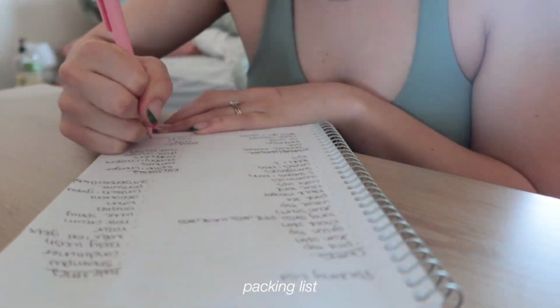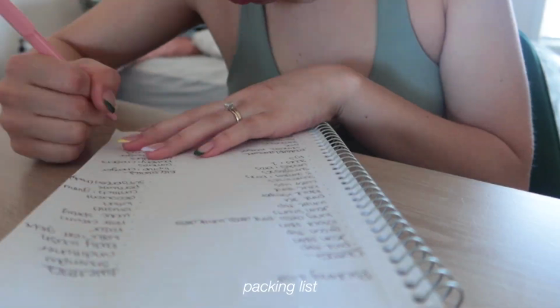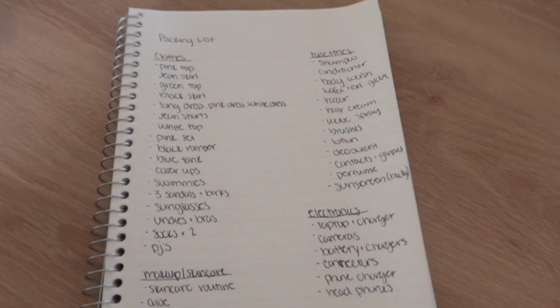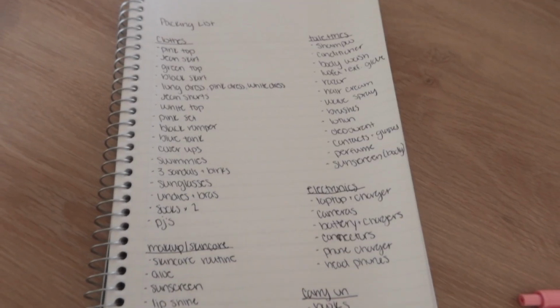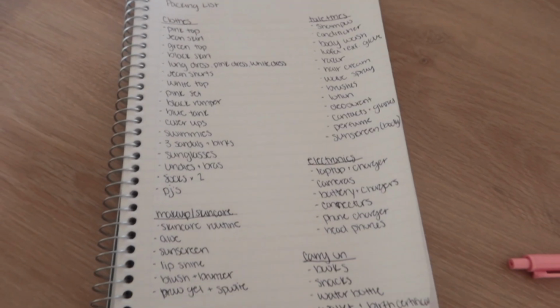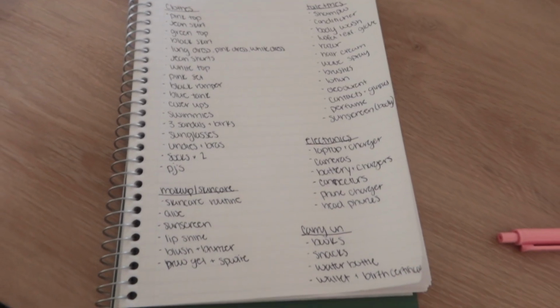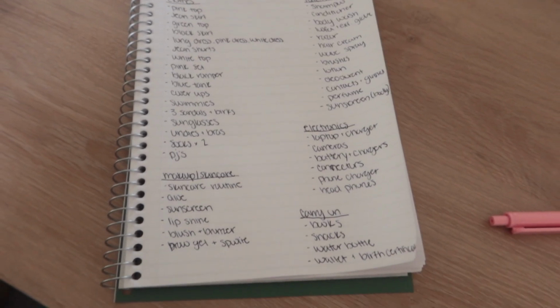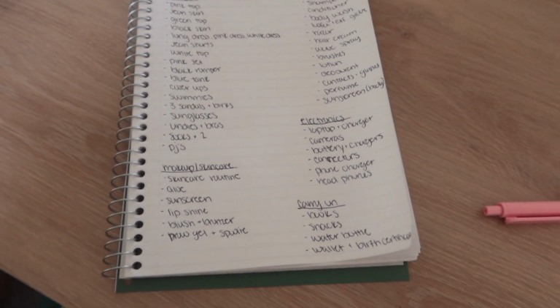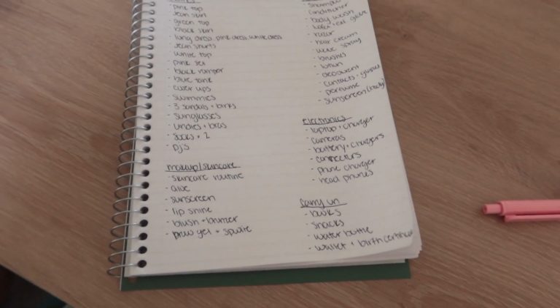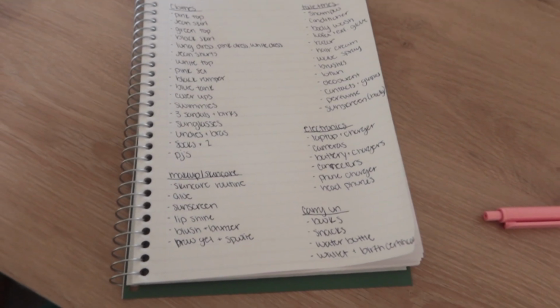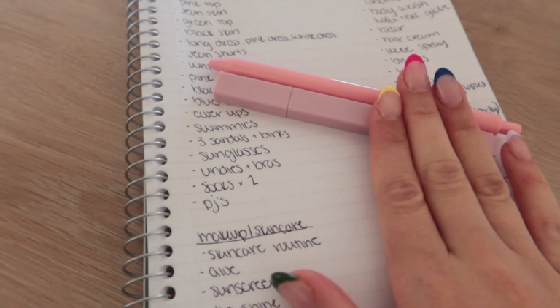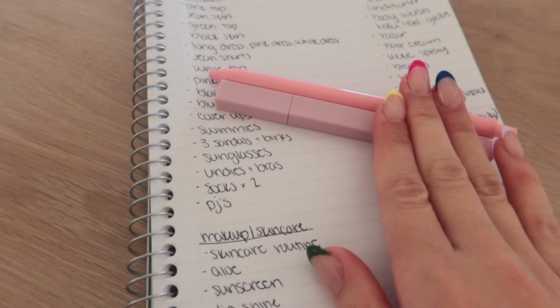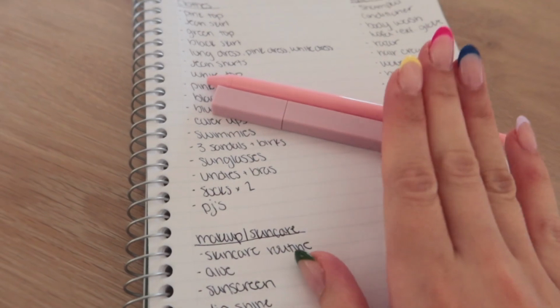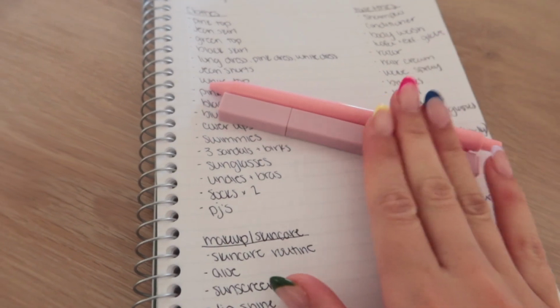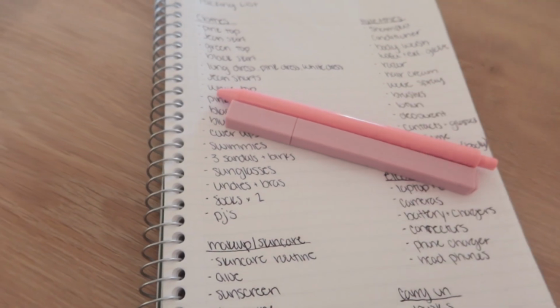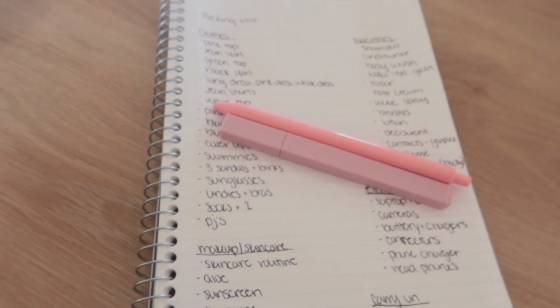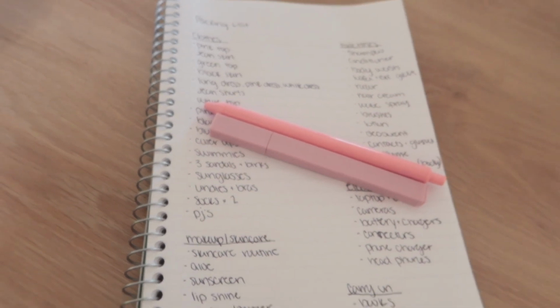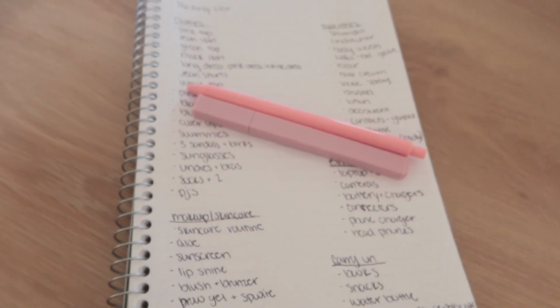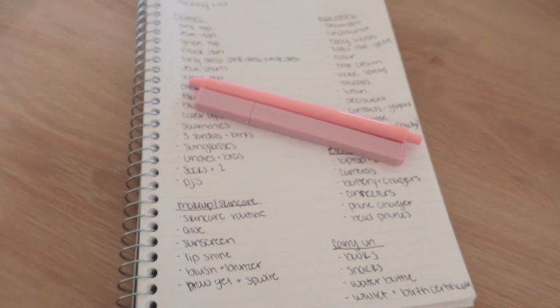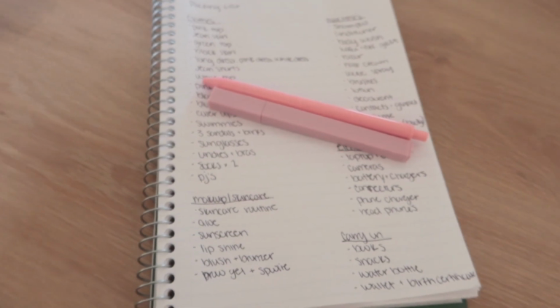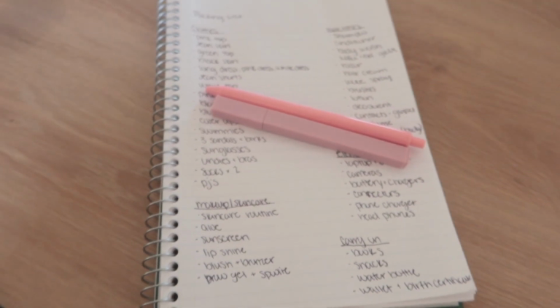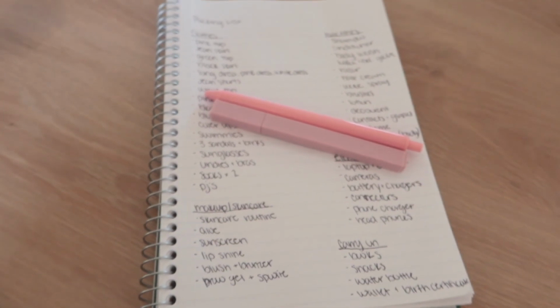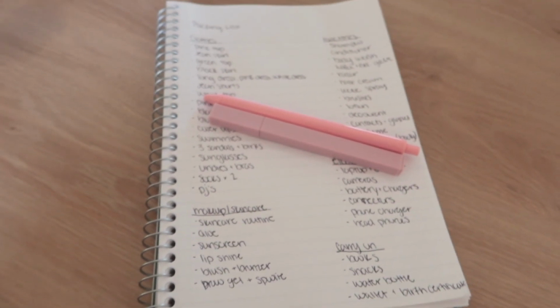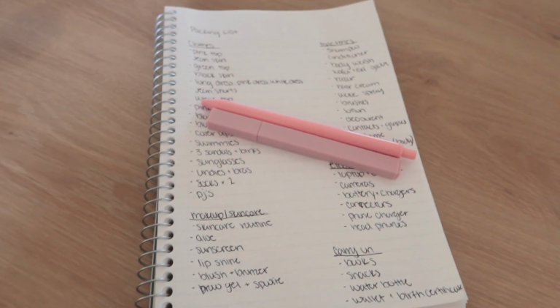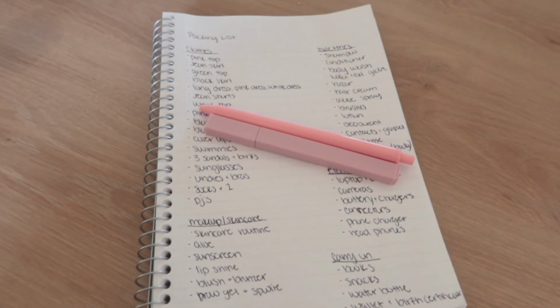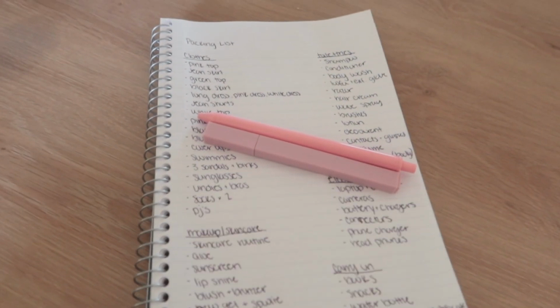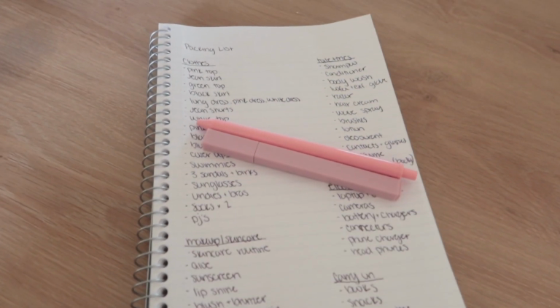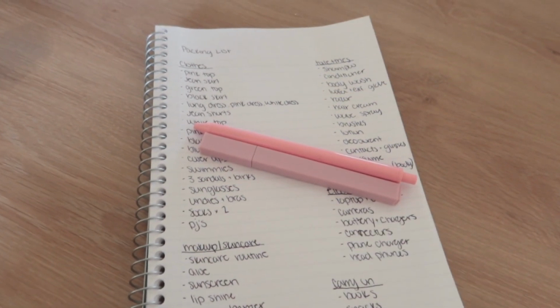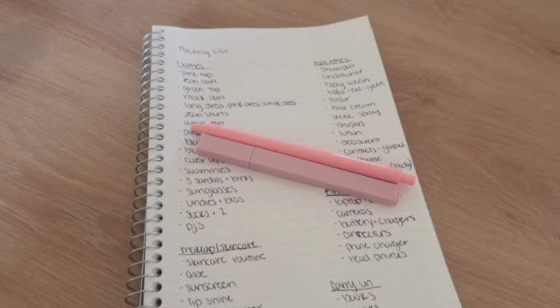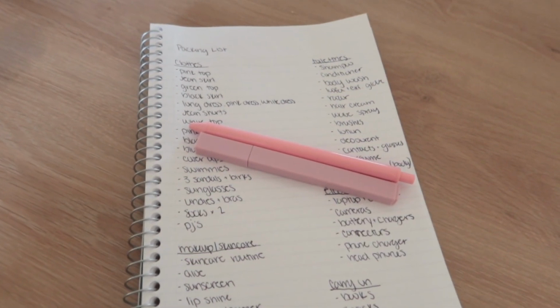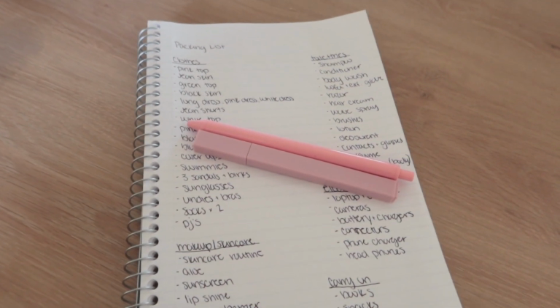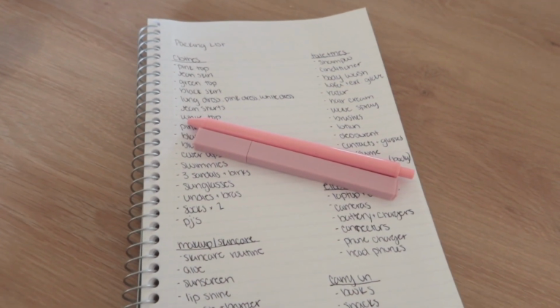Packing list is made — got my highlighter and pen. Let's start packing and crossing things off.